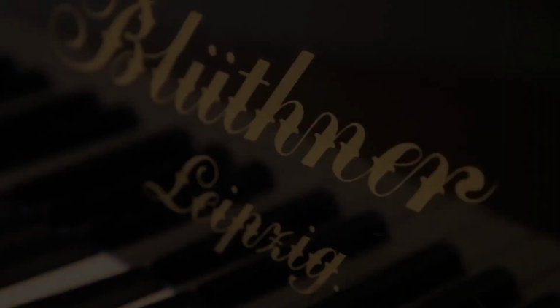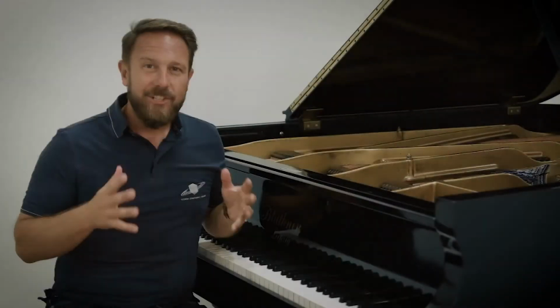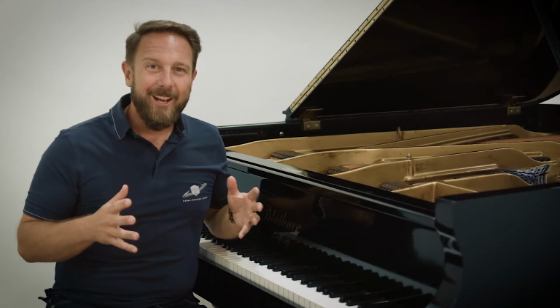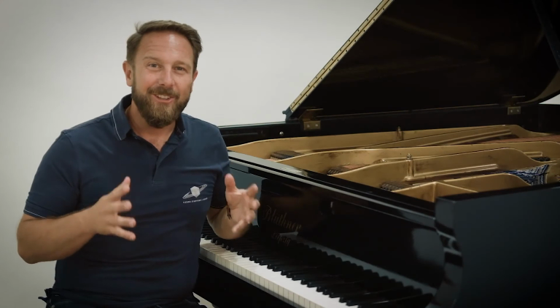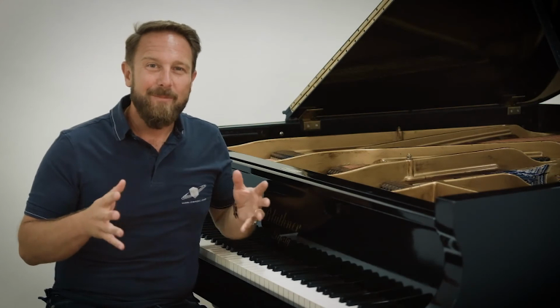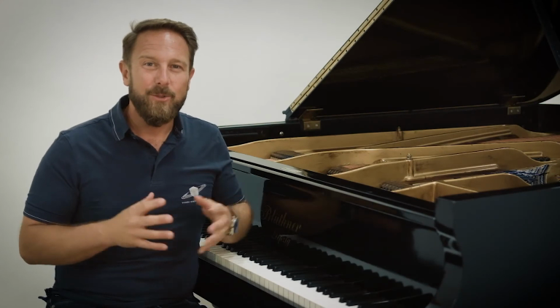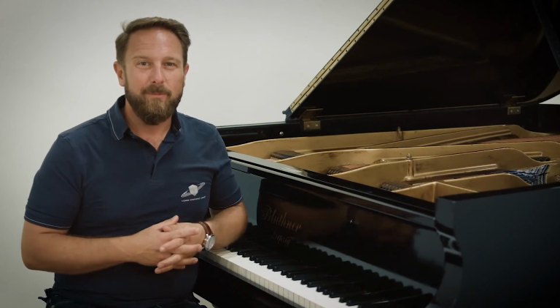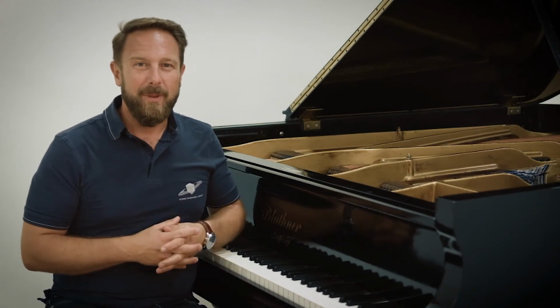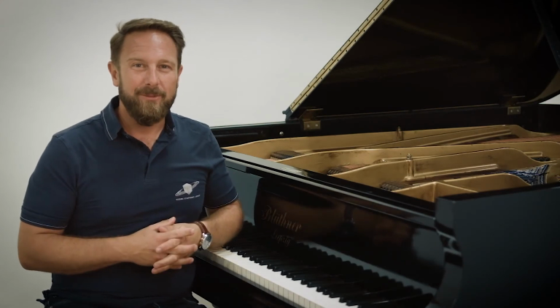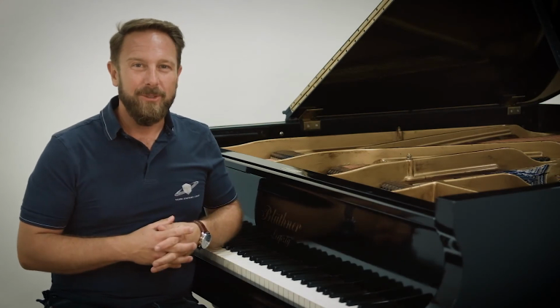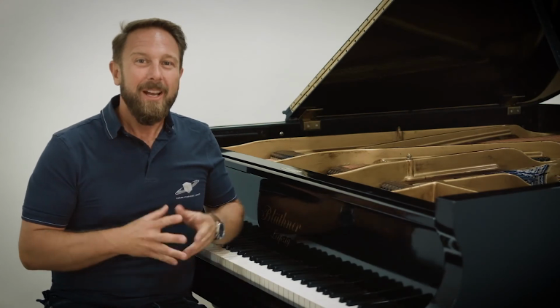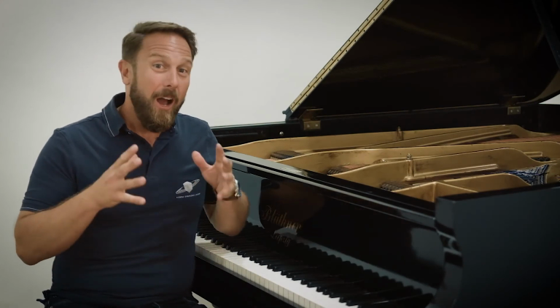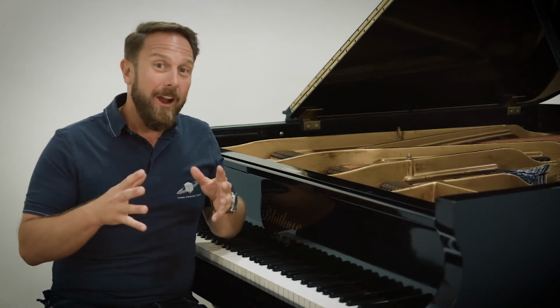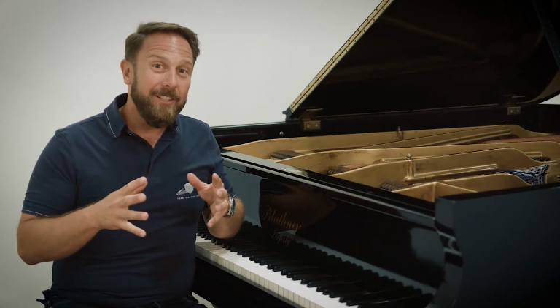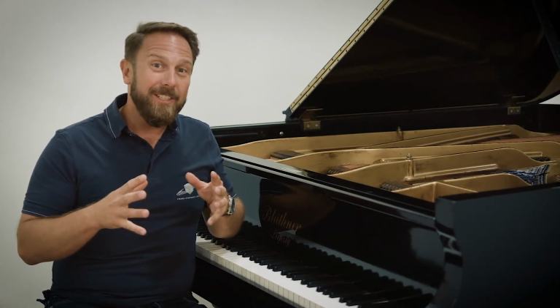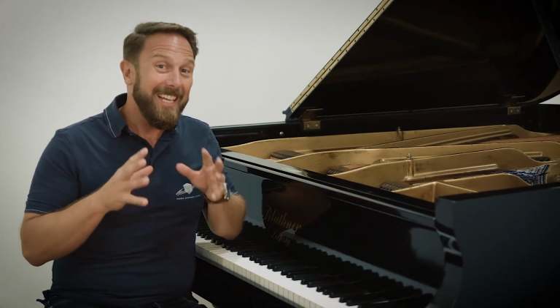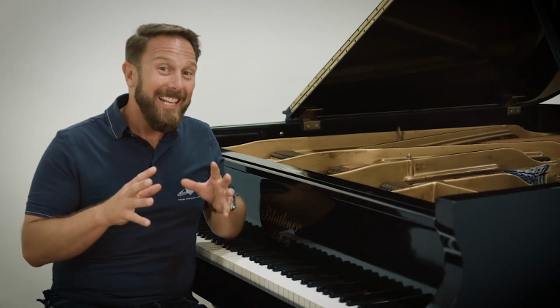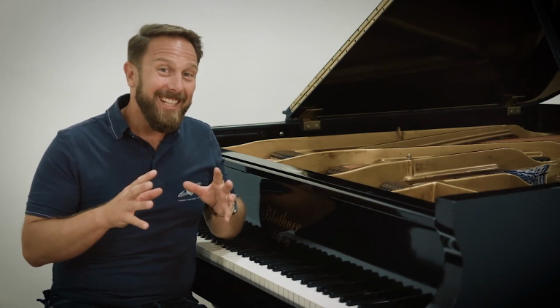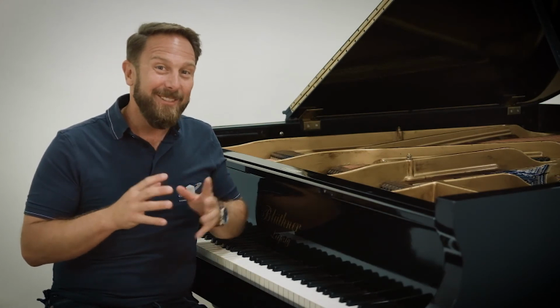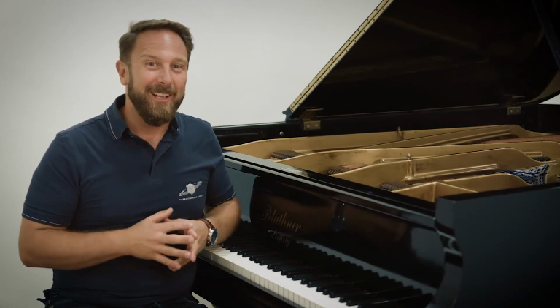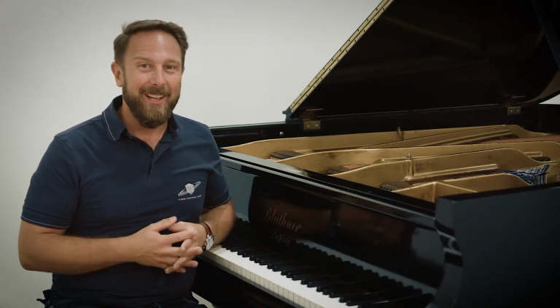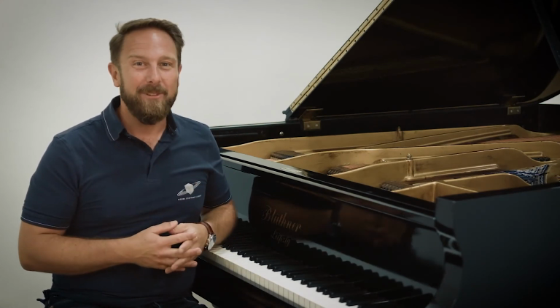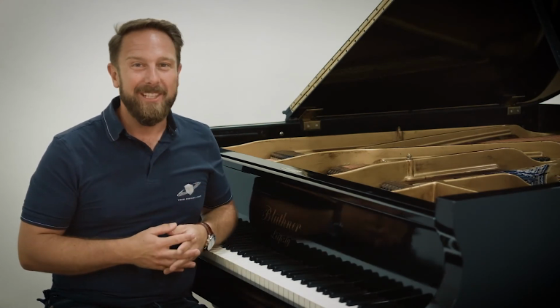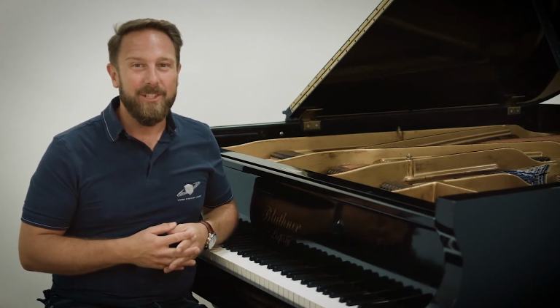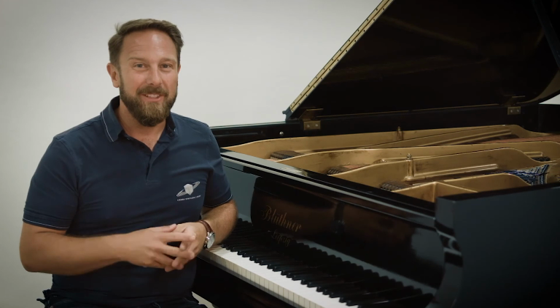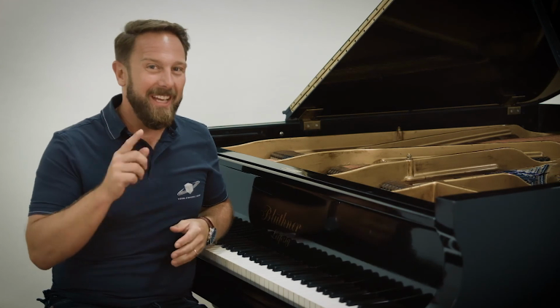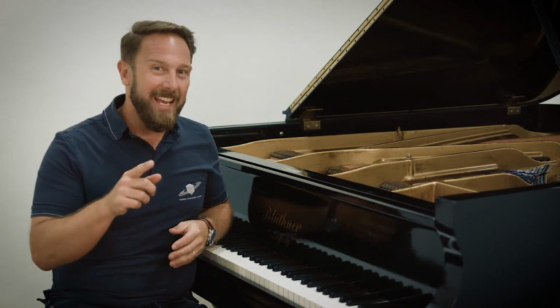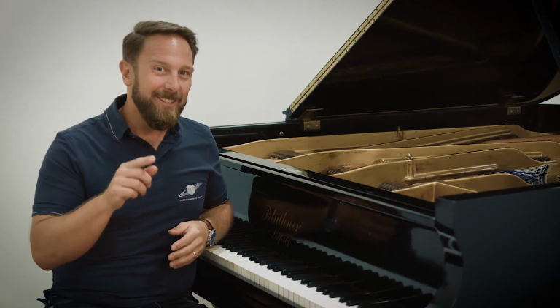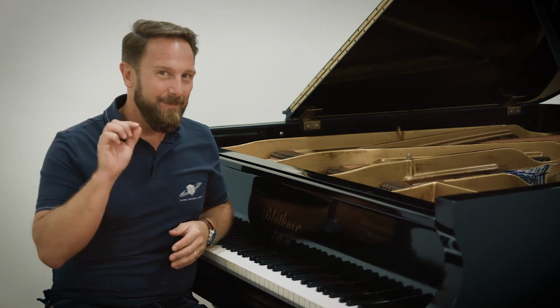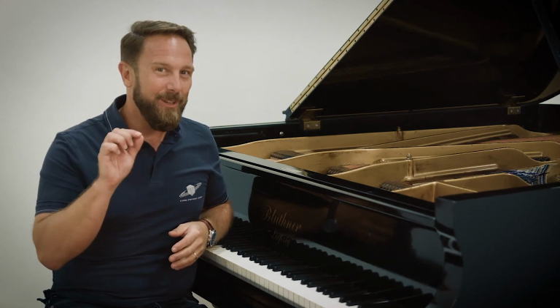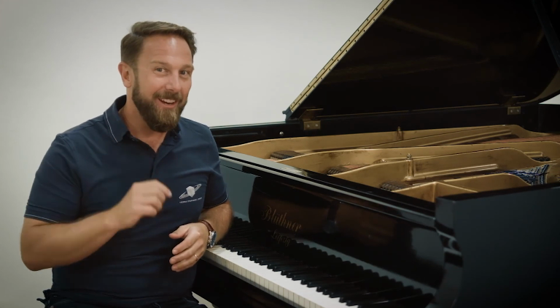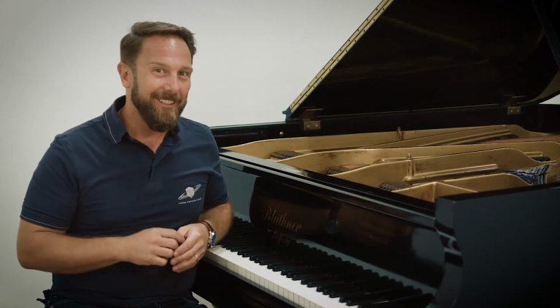So check out the demos we've prepared for you. Our artists instantly fell in love with this instrument, and you can hear it.